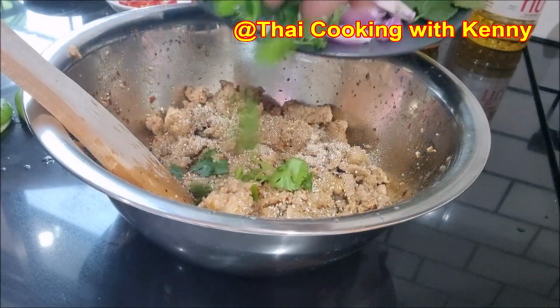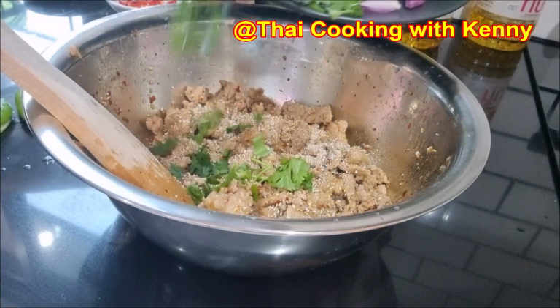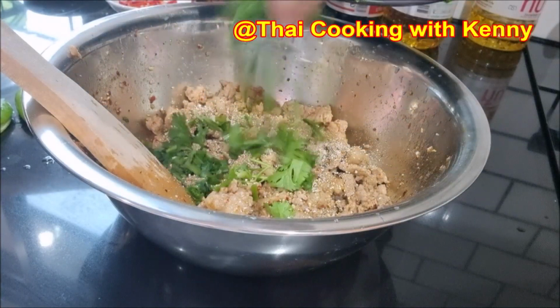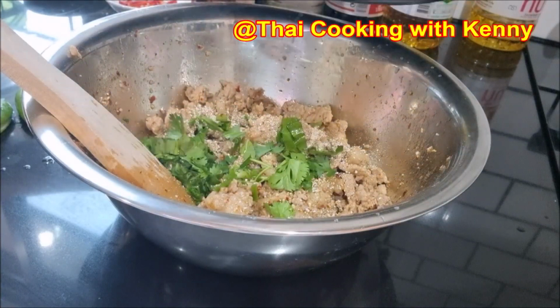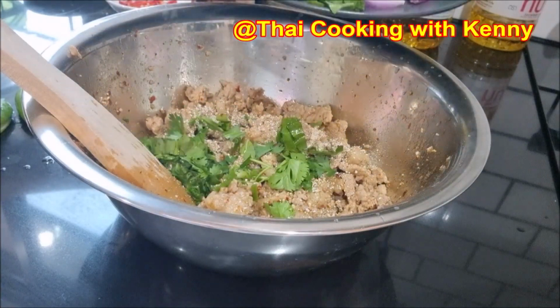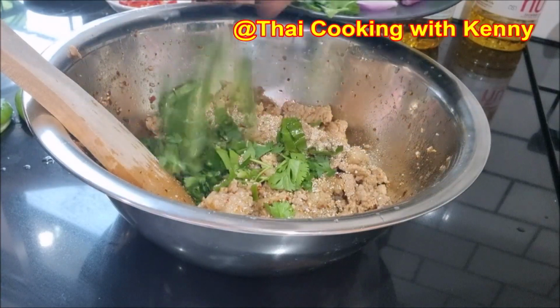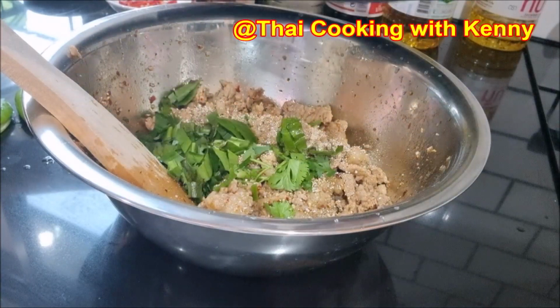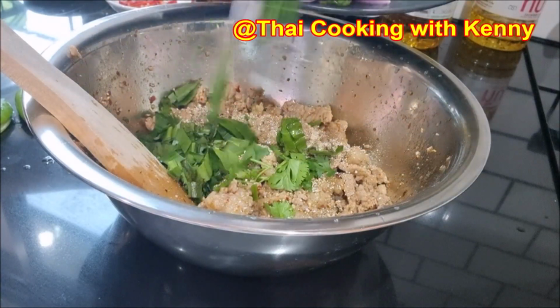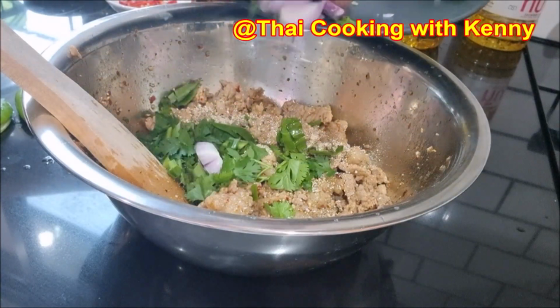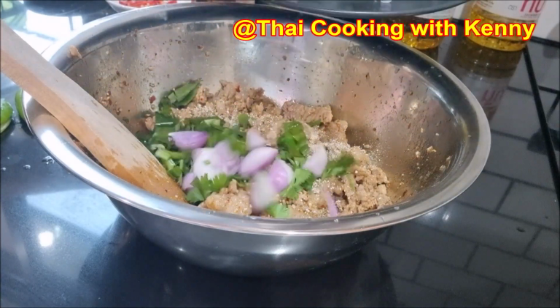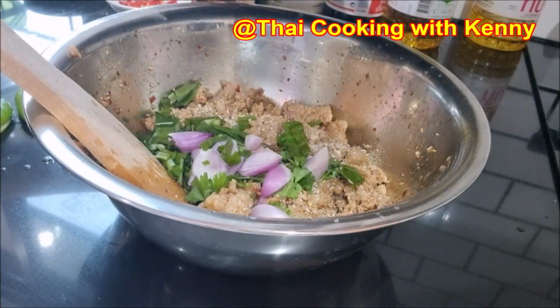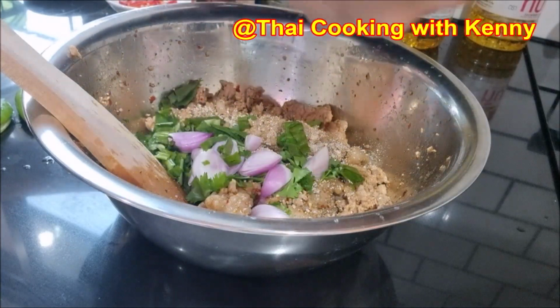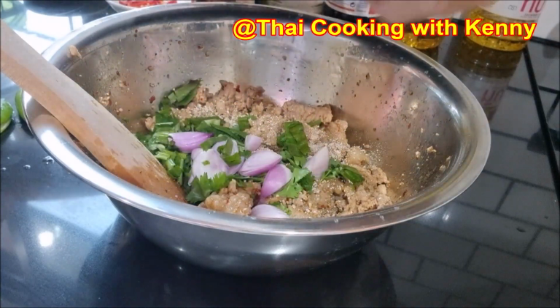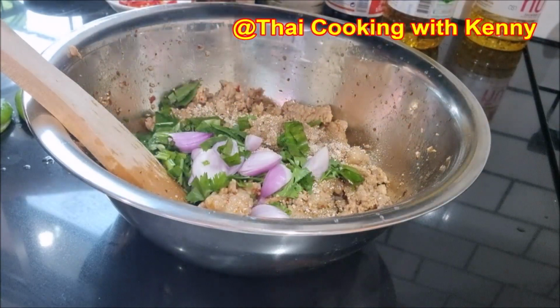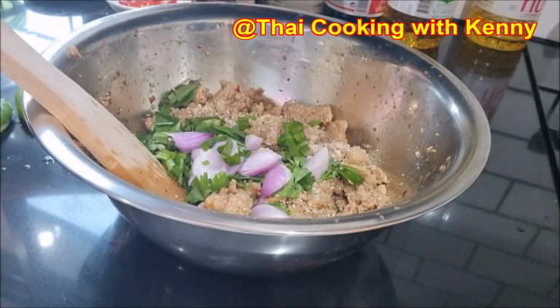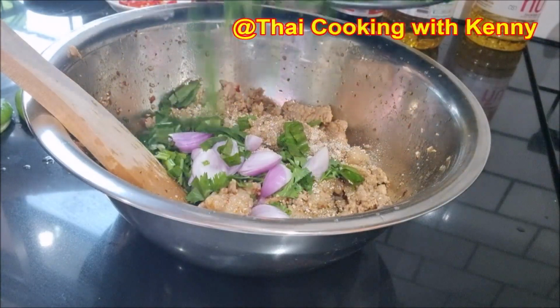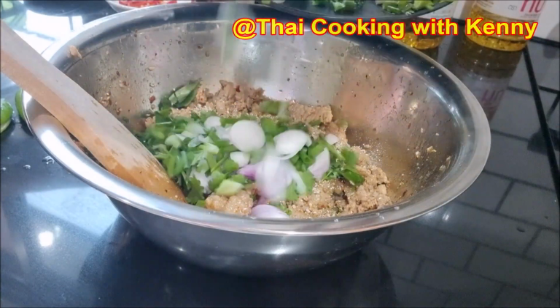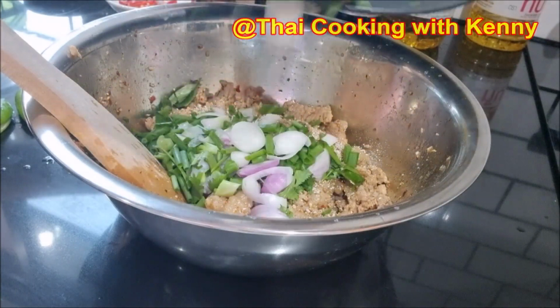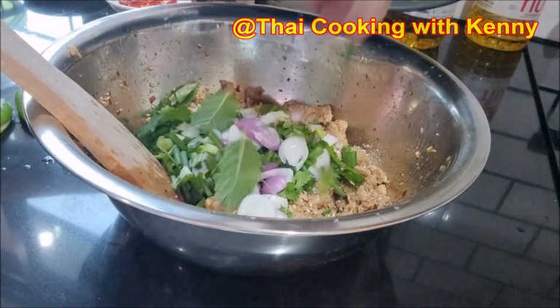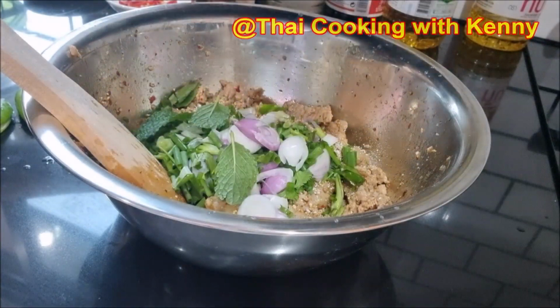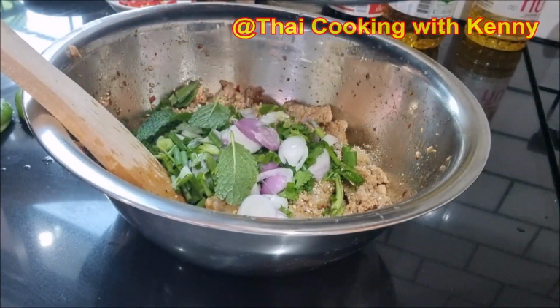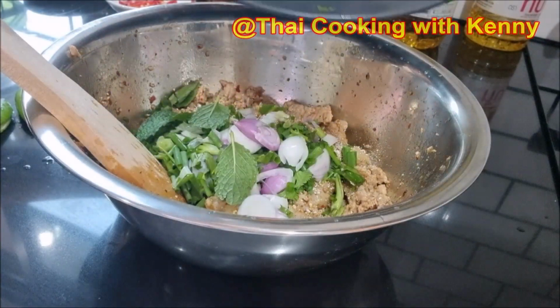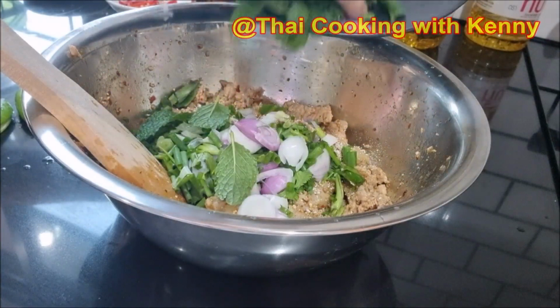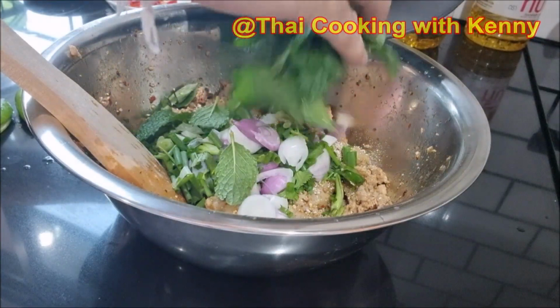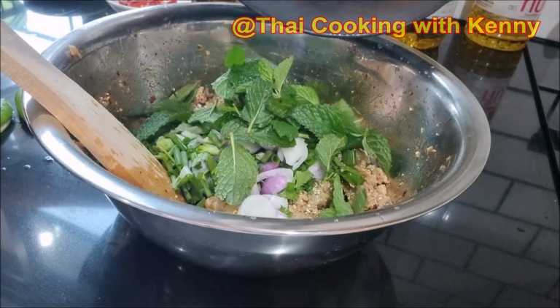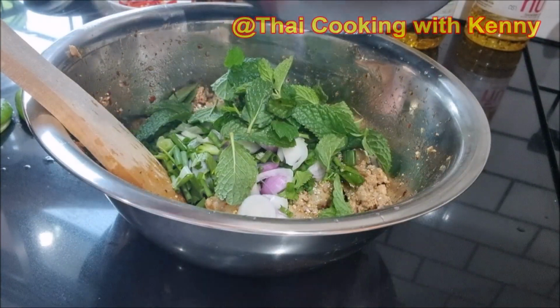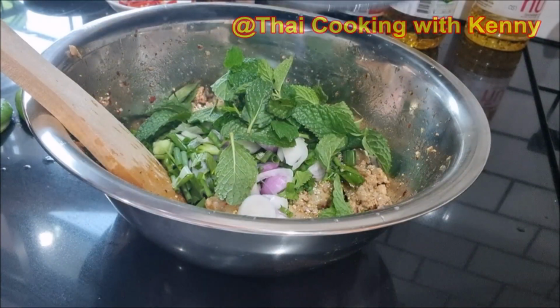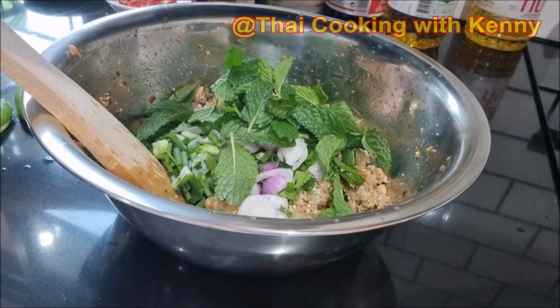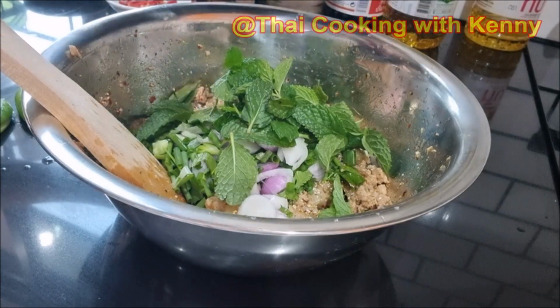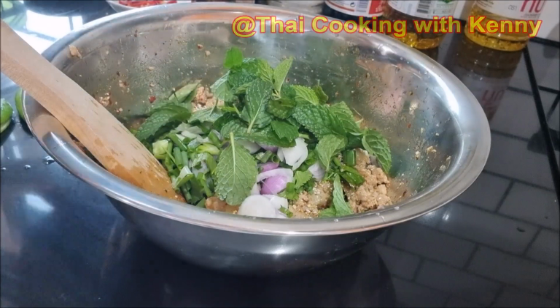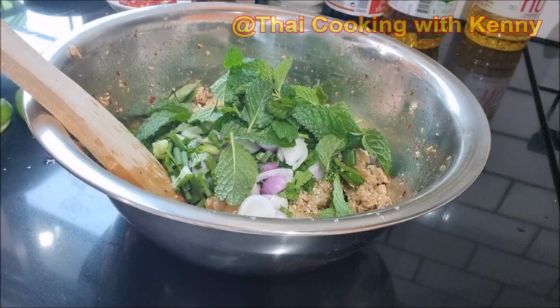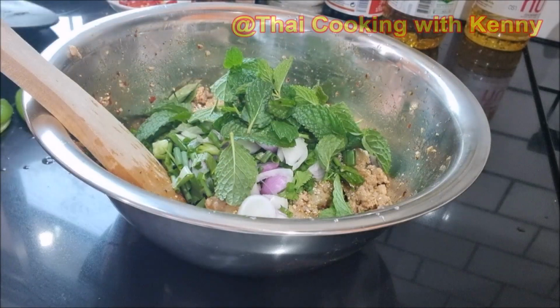Please consider liking and subscribing. Maybe you can even use the thanks button for small donations.